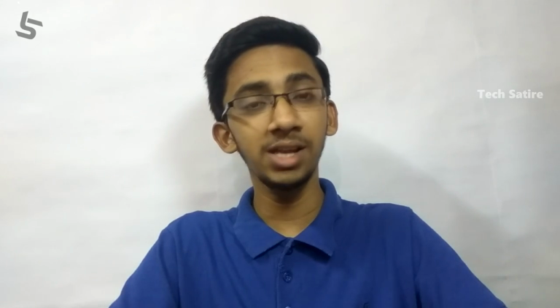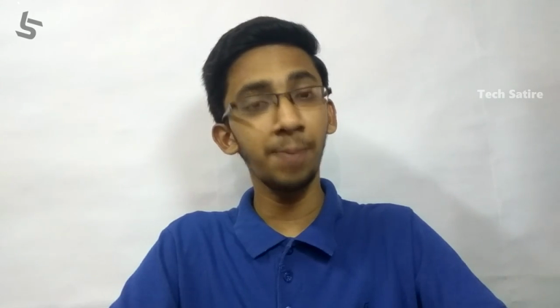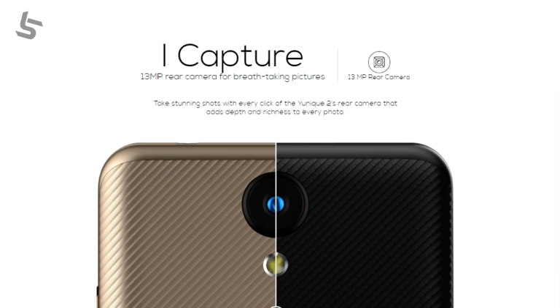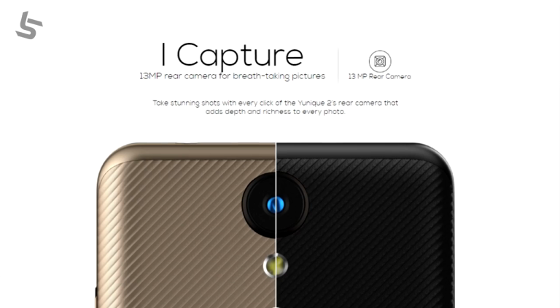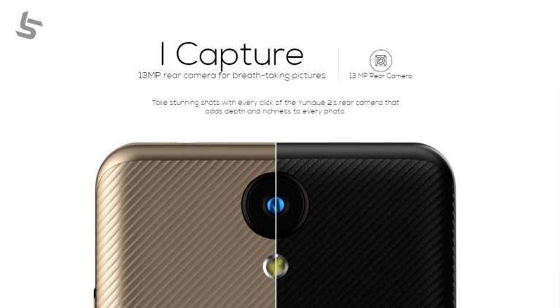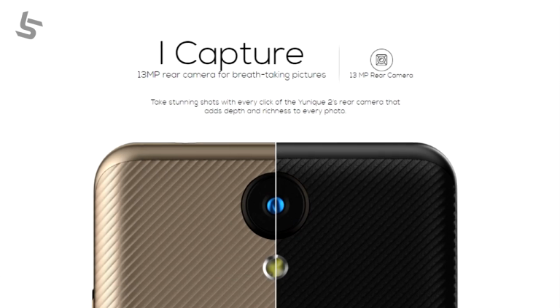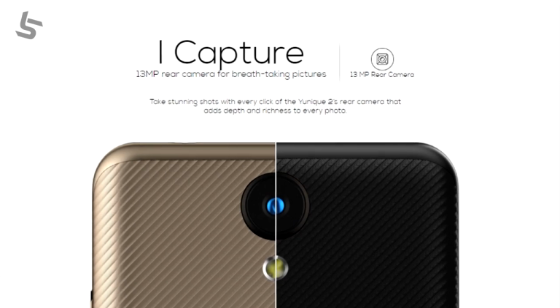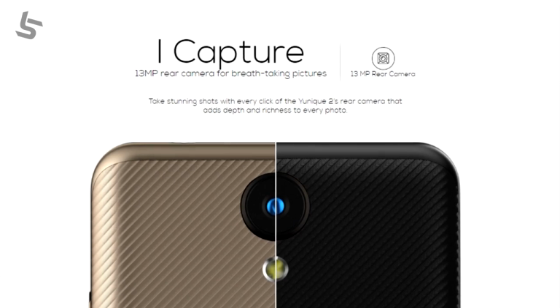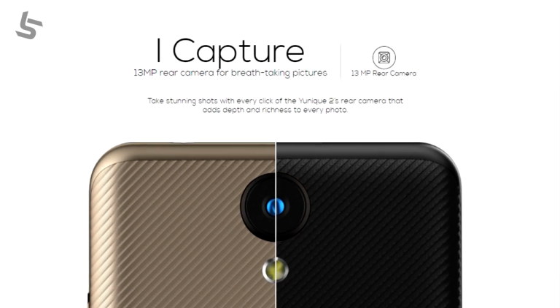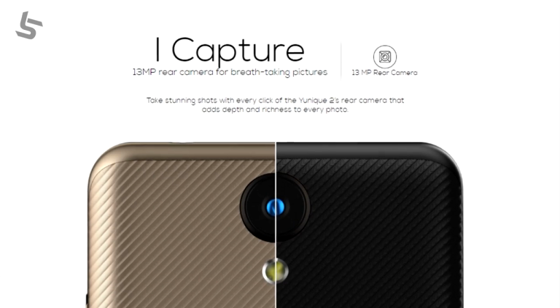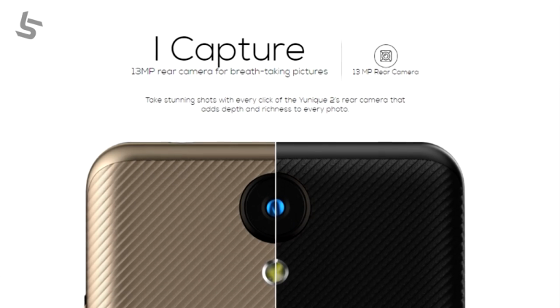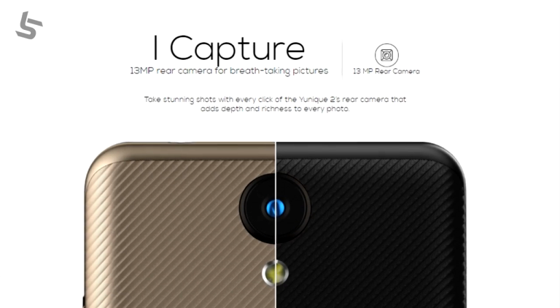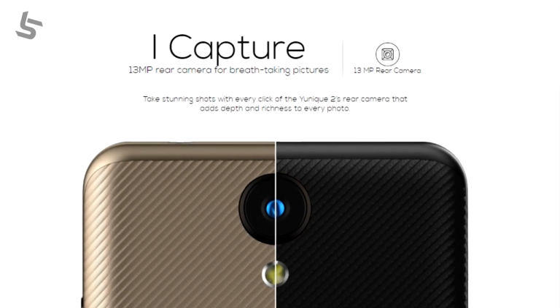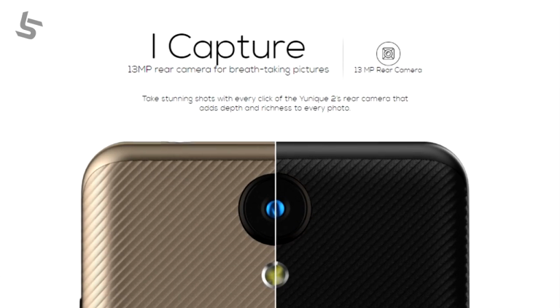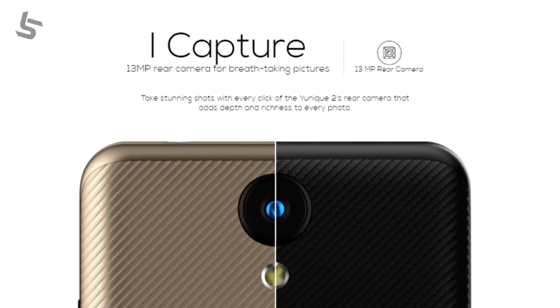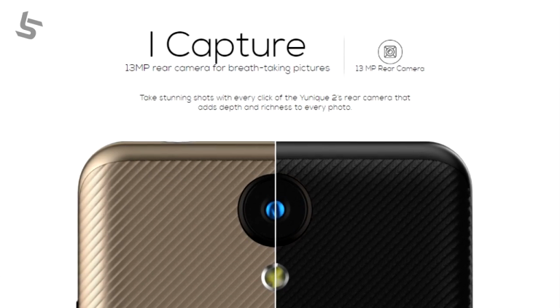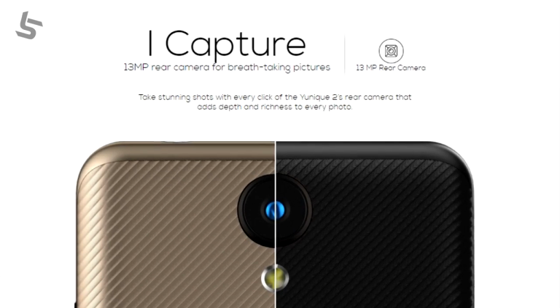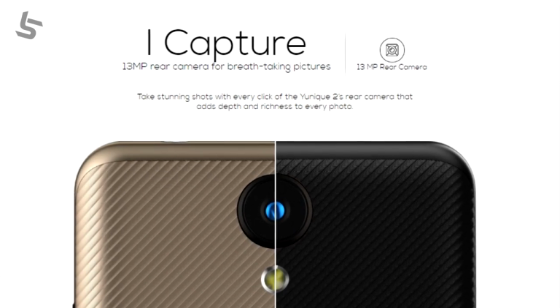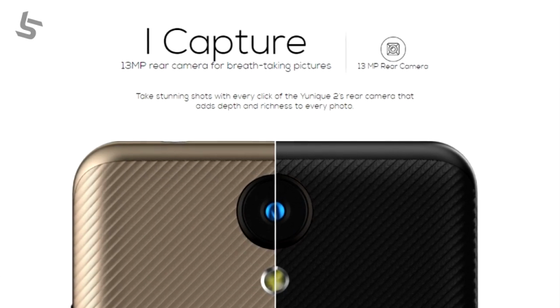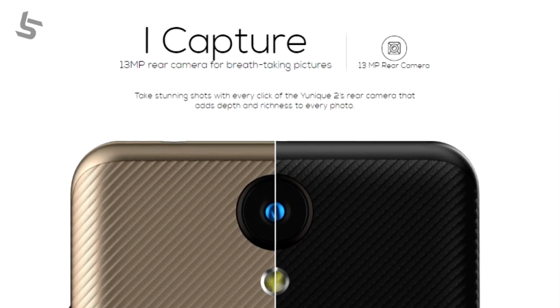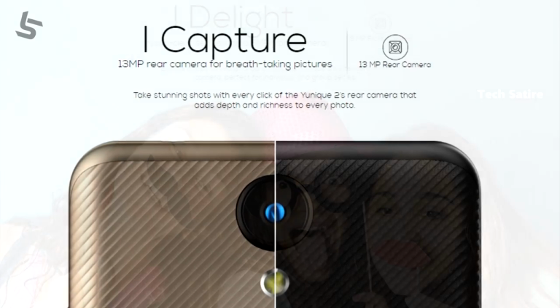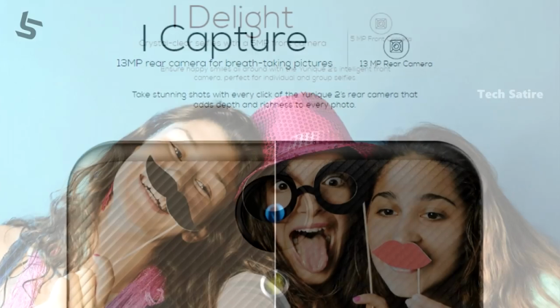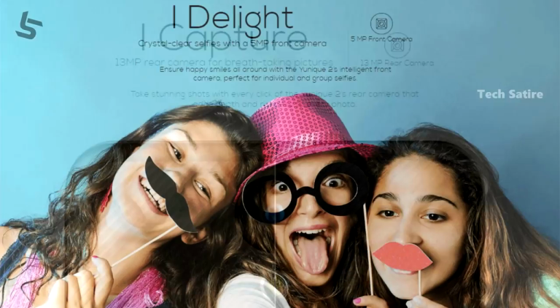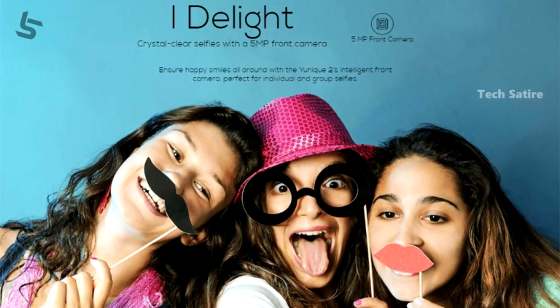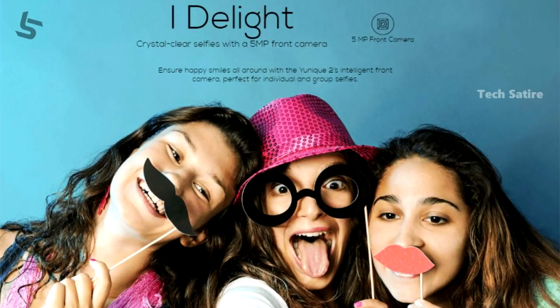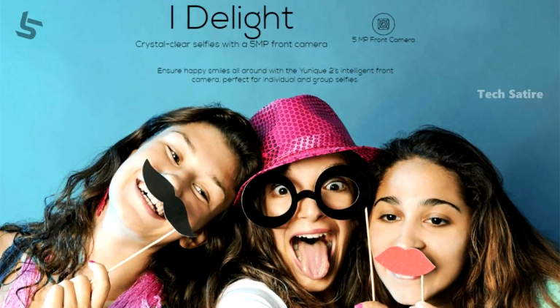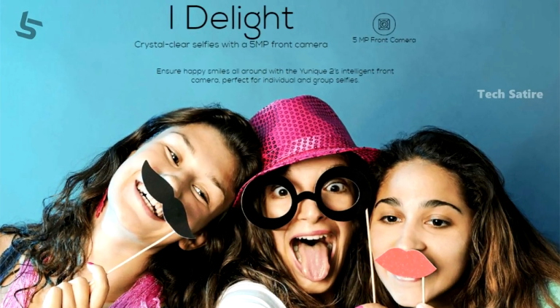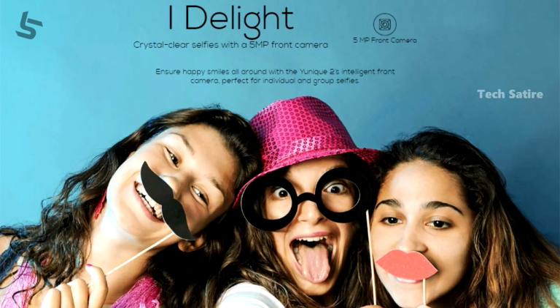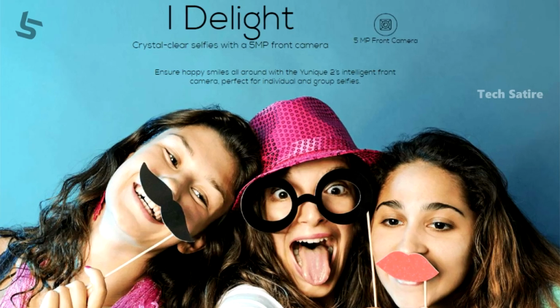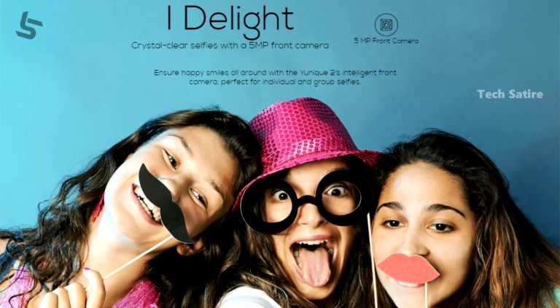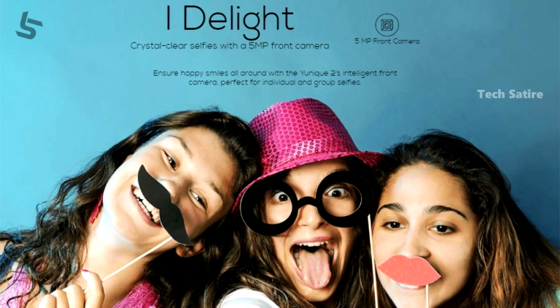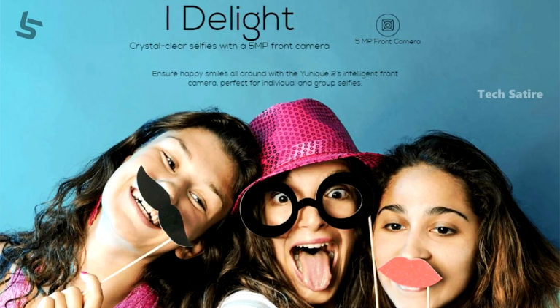For the camera, you can use a 13MP back camera with F2.0 aperture and a 5MP front-facing camera.